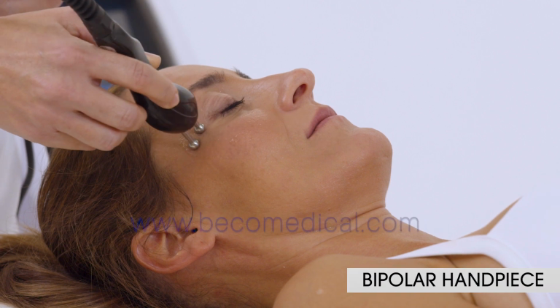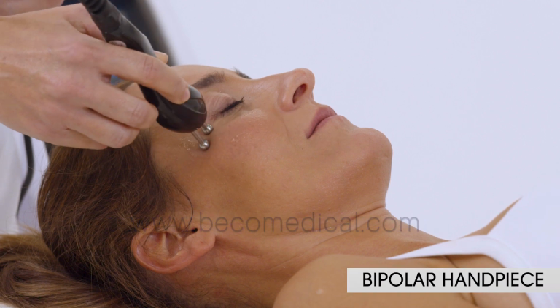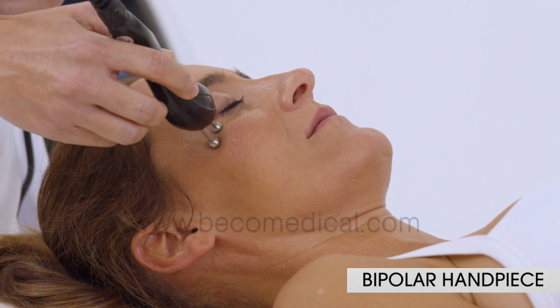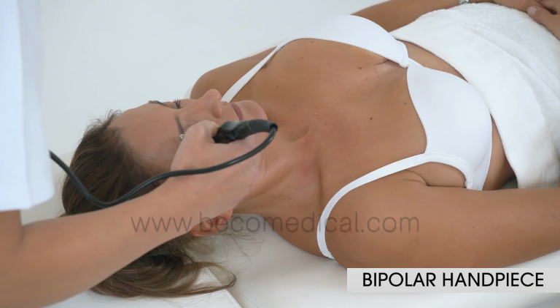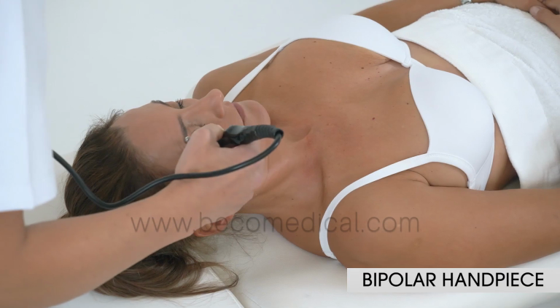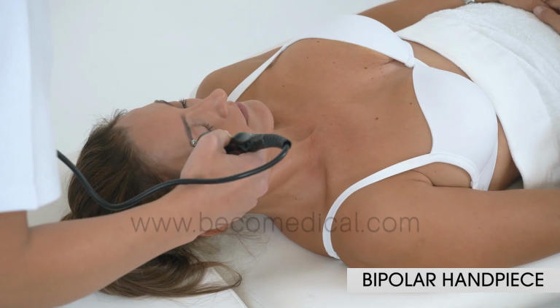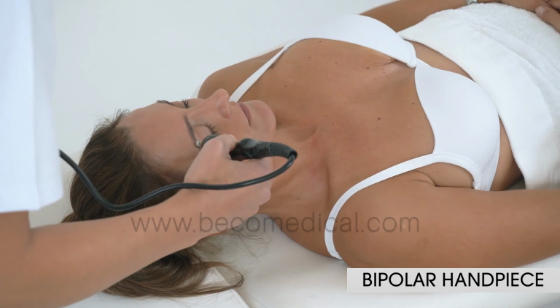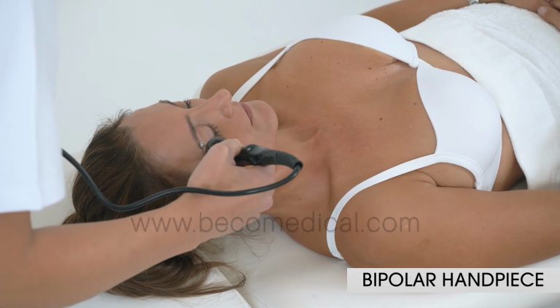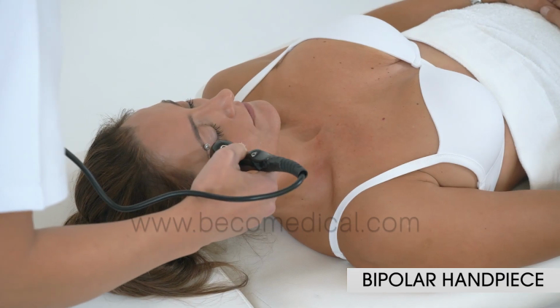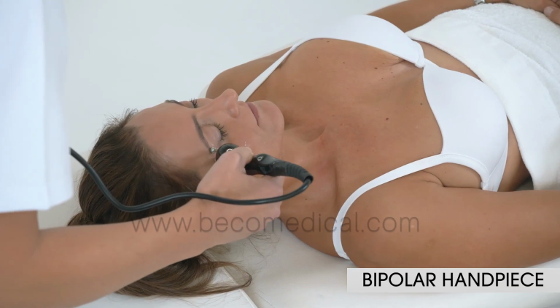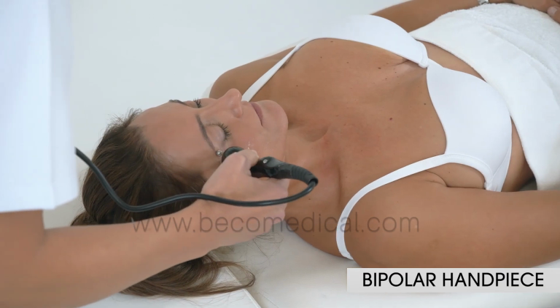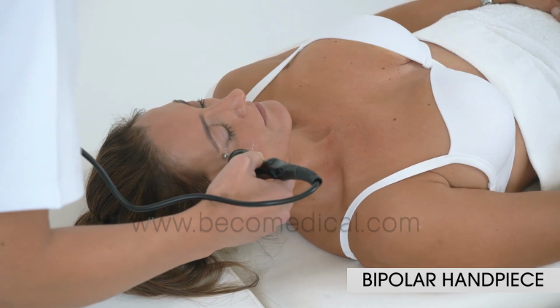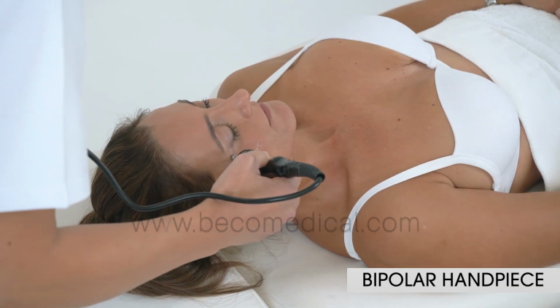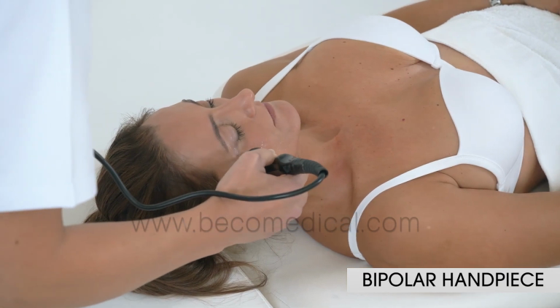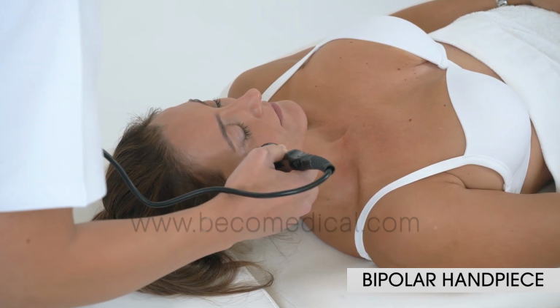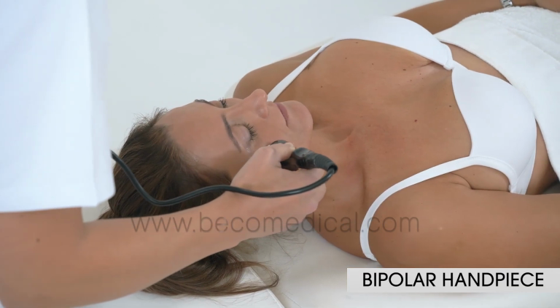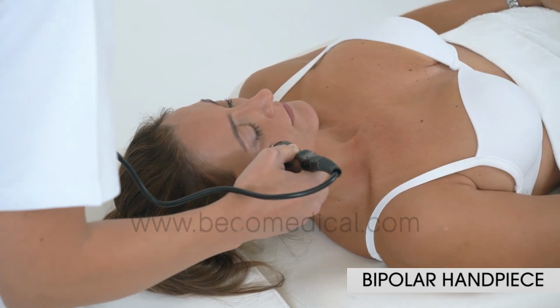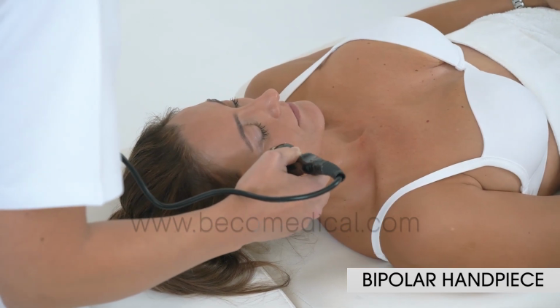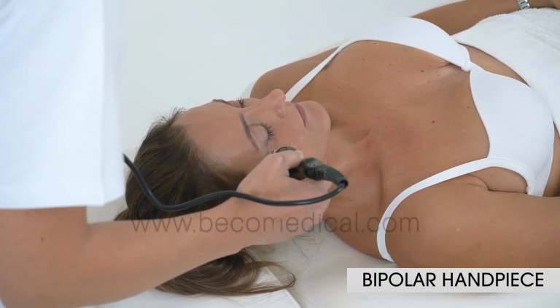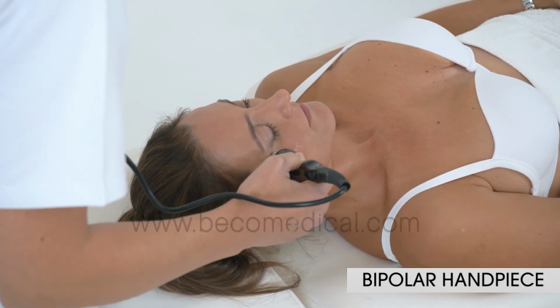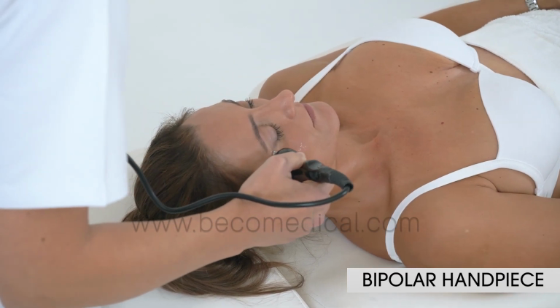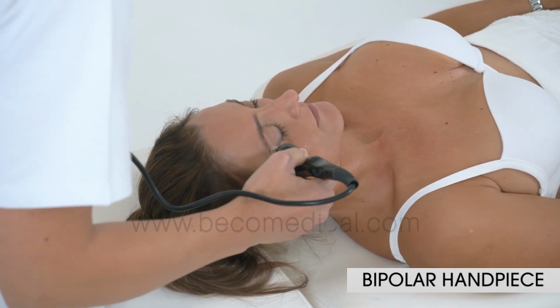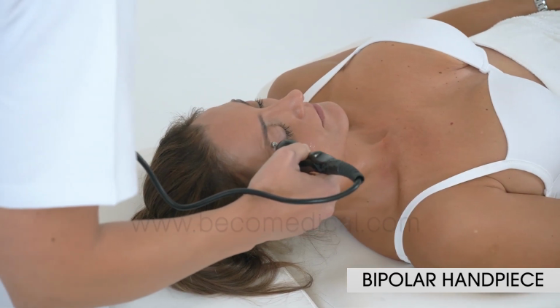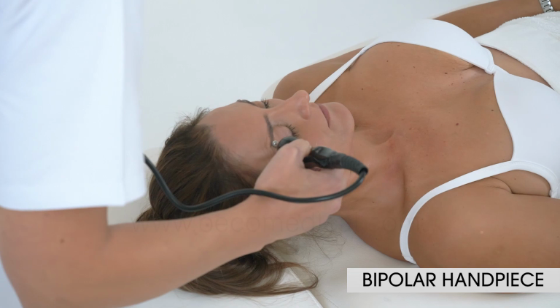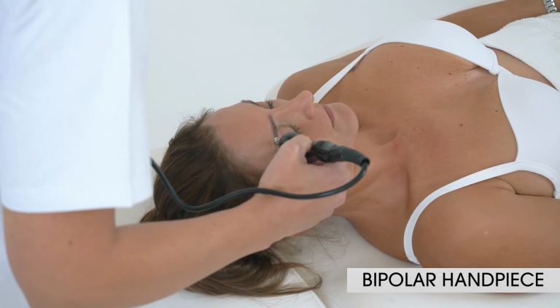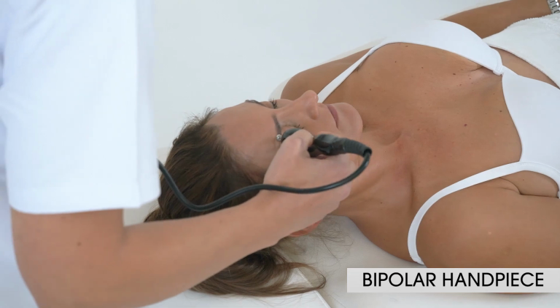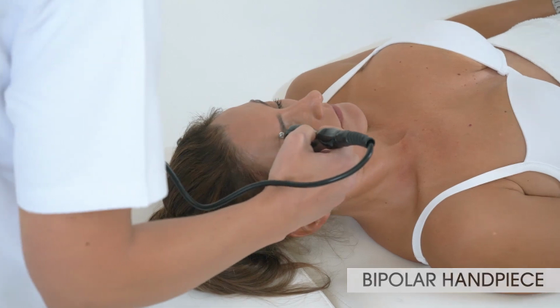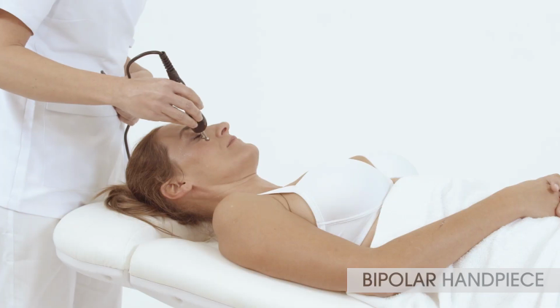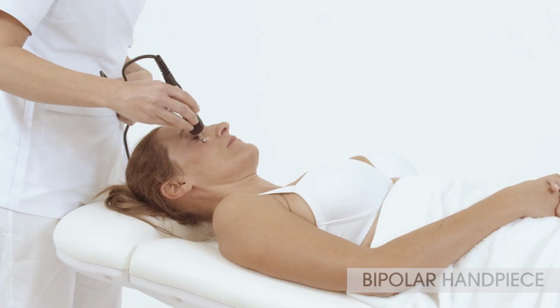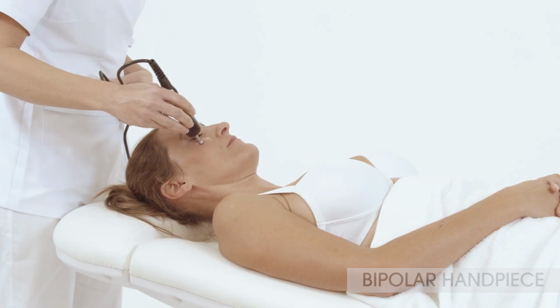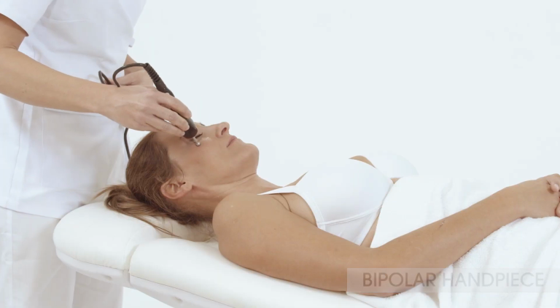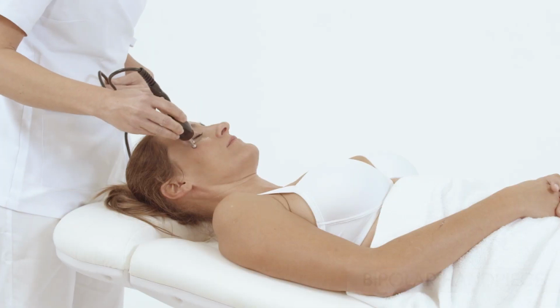Bipolar applicator is indicated in eyes contour and lips barcode.